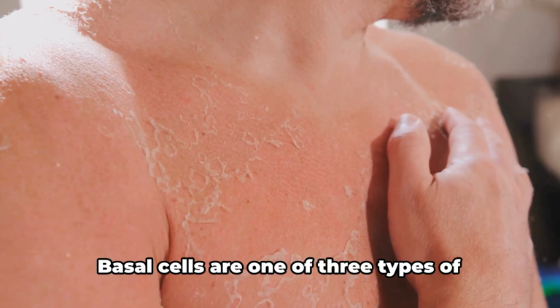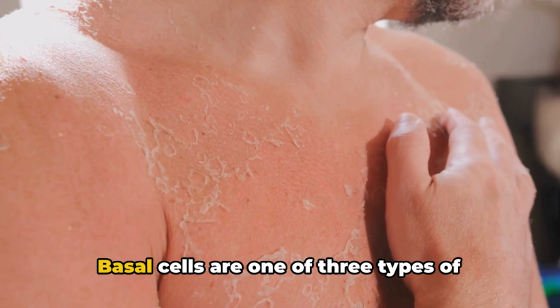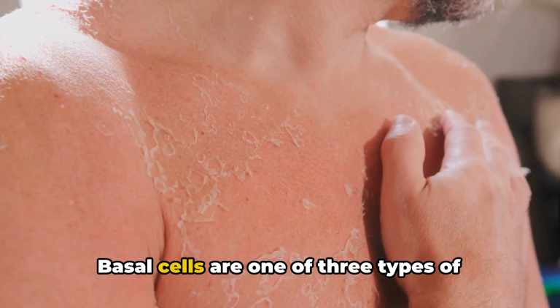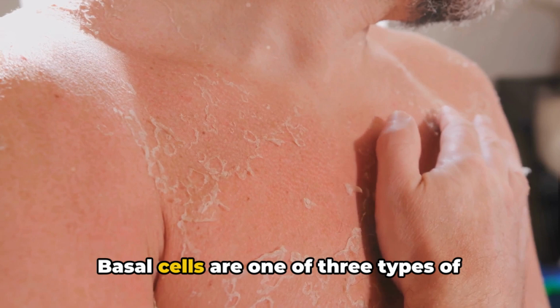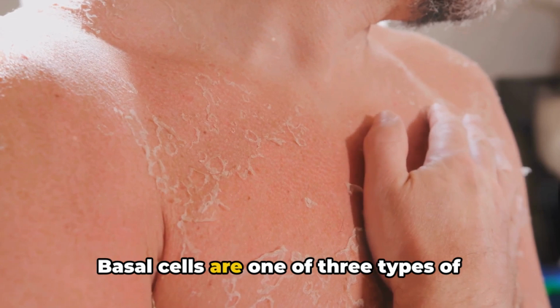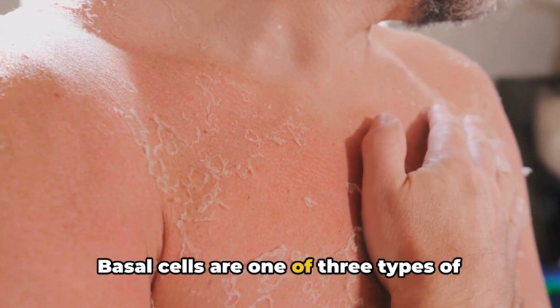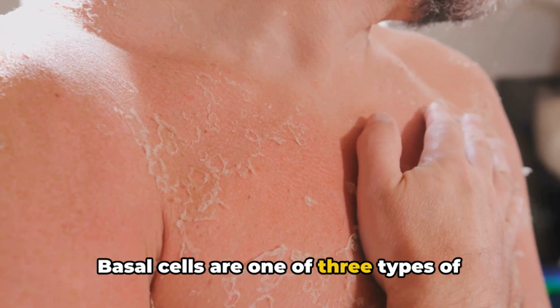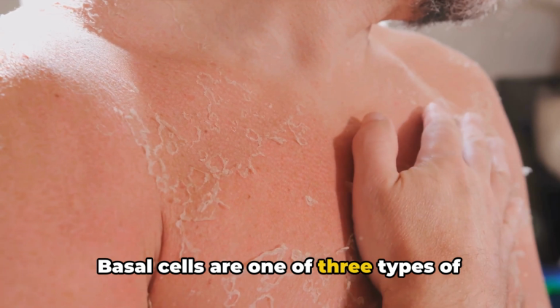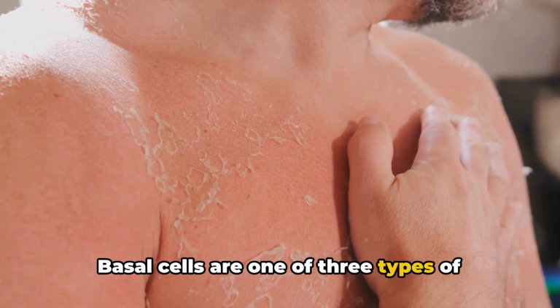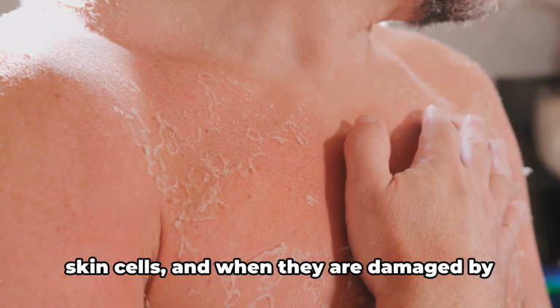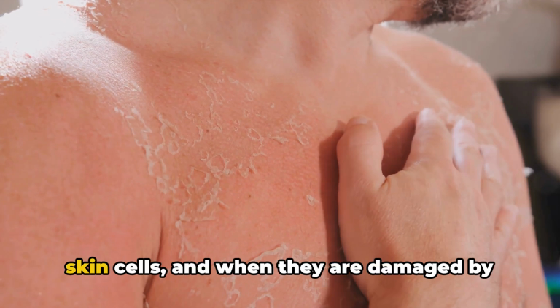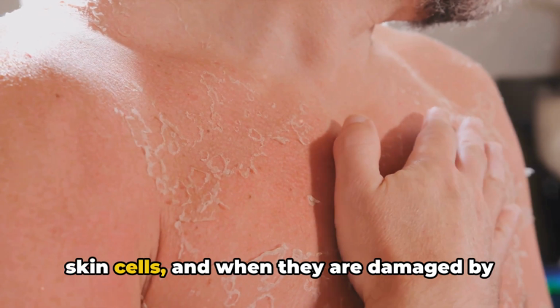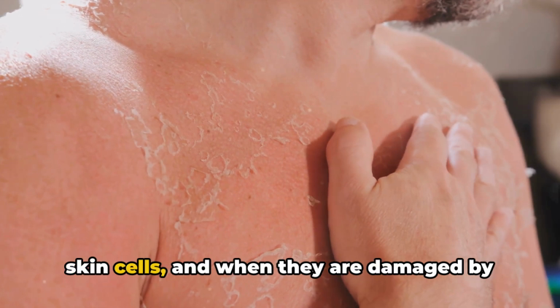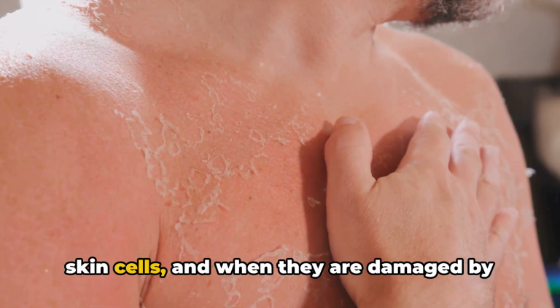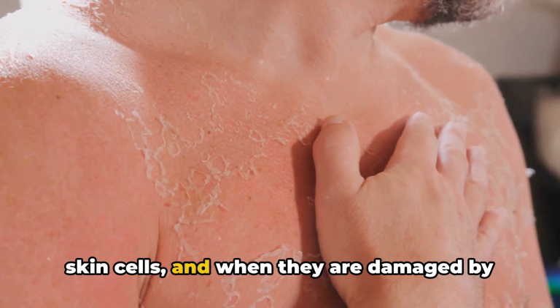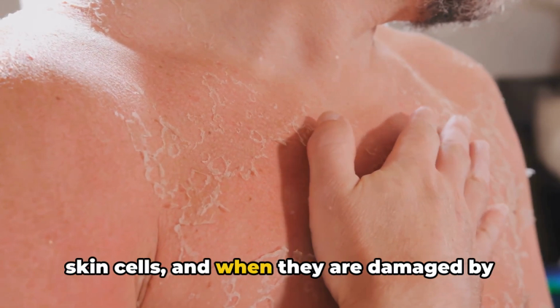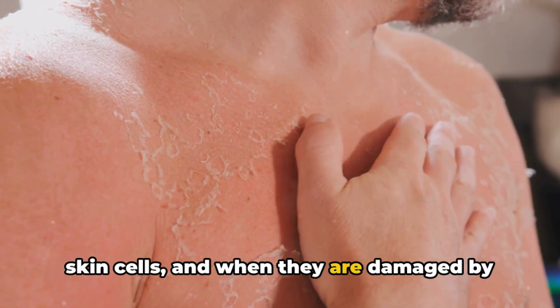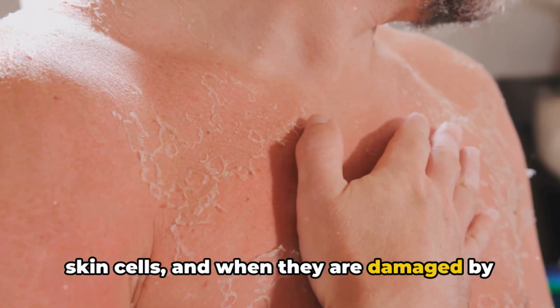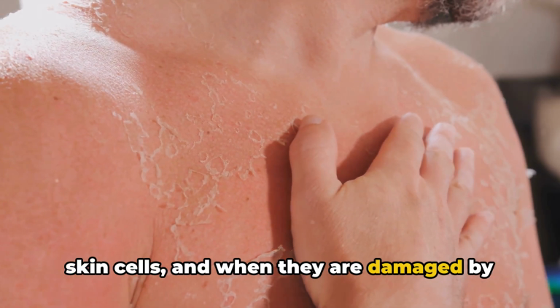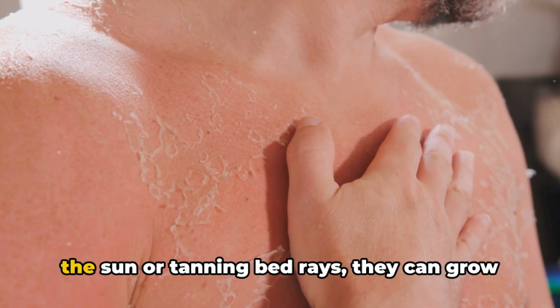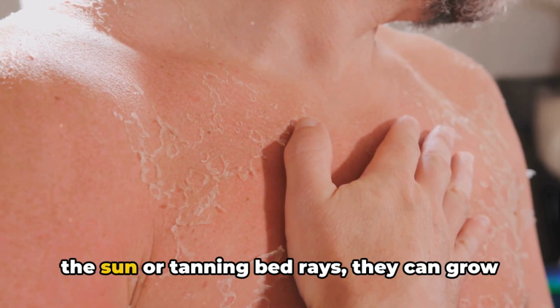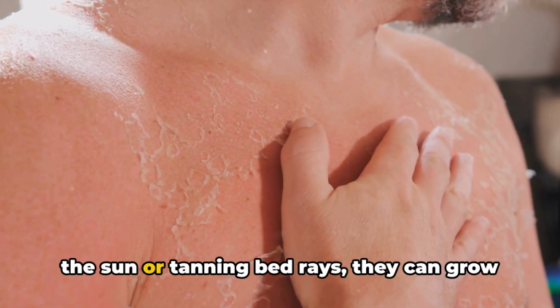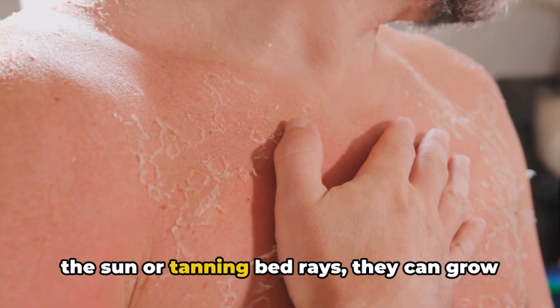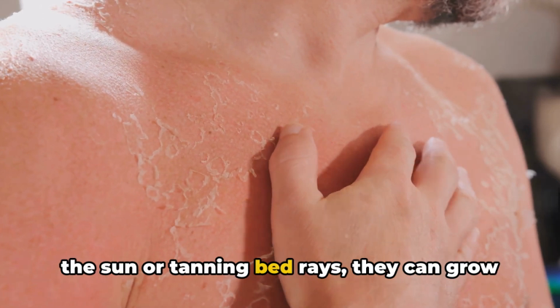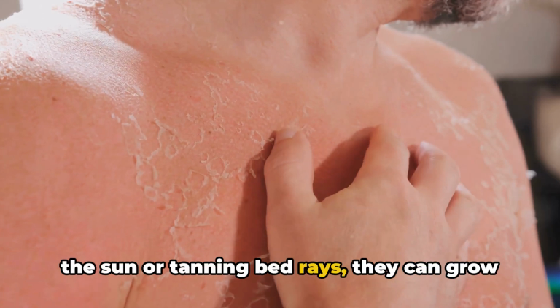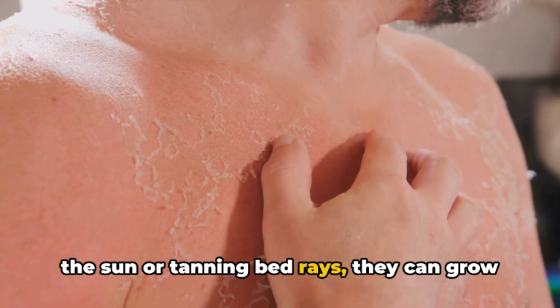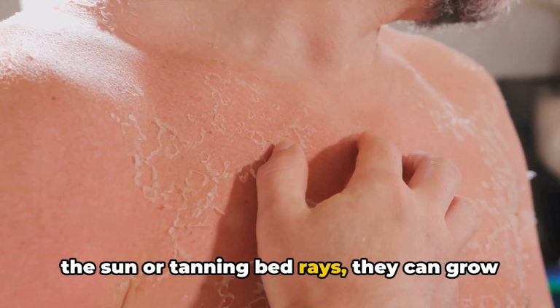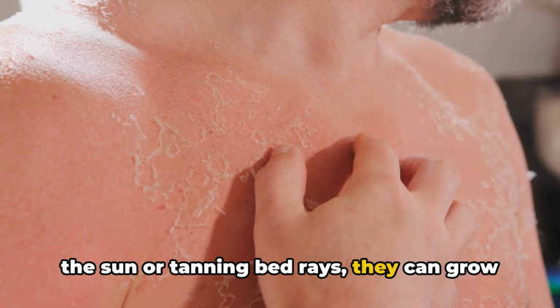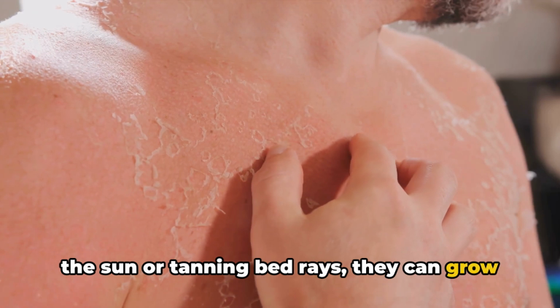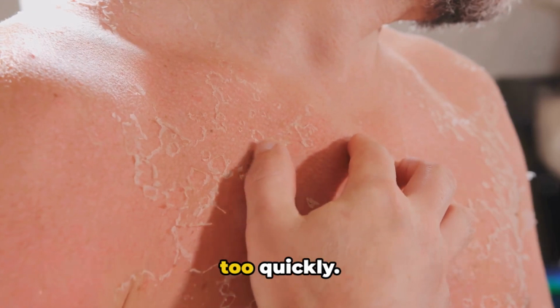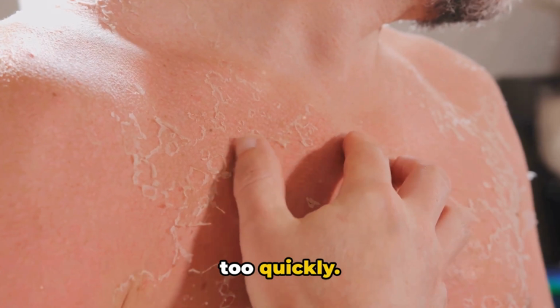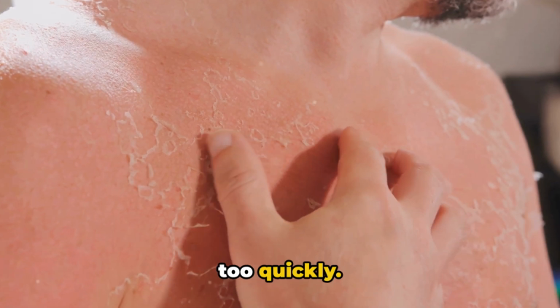Basal cells are one of three types of skin cells, and when they are damaged by the sun or tanning bed rays, they can grow too quickly.